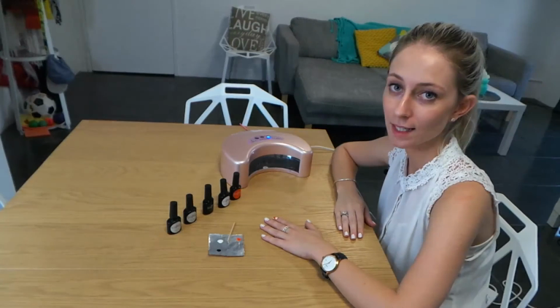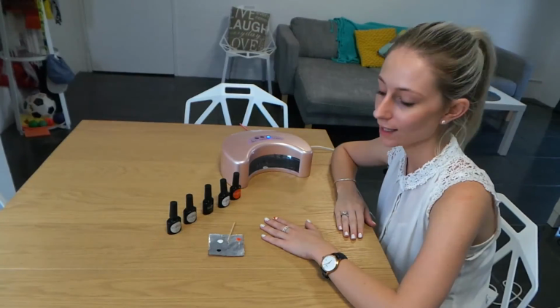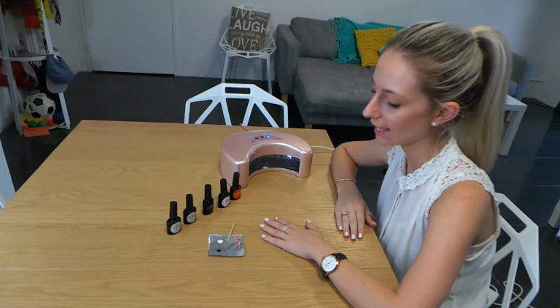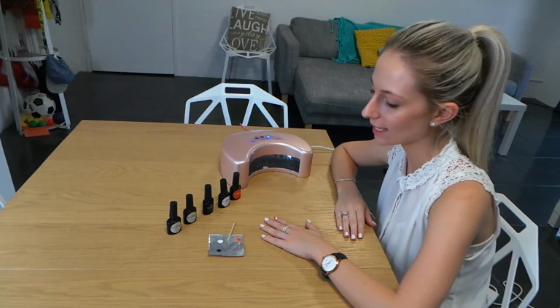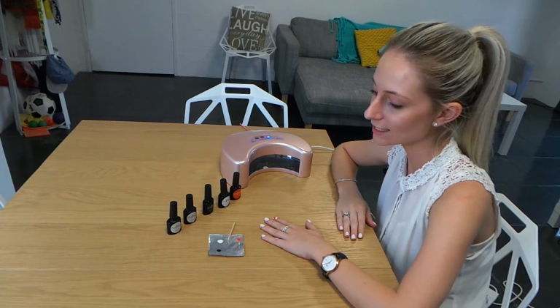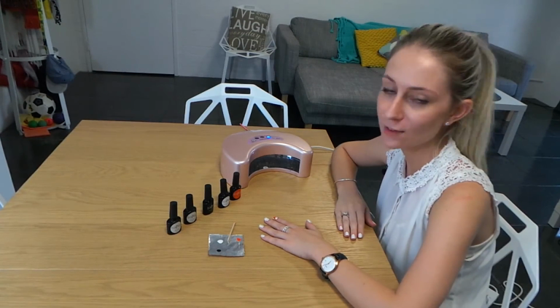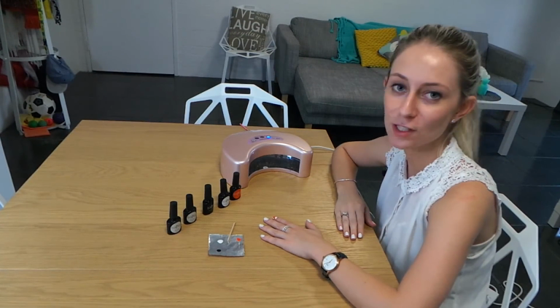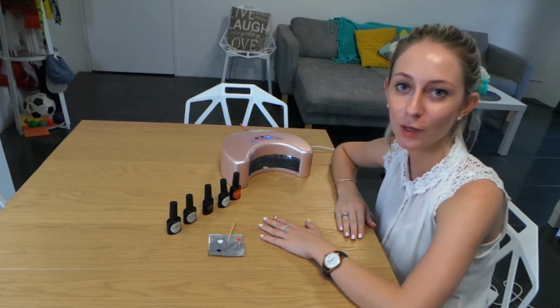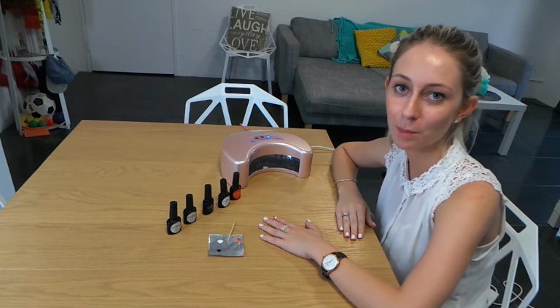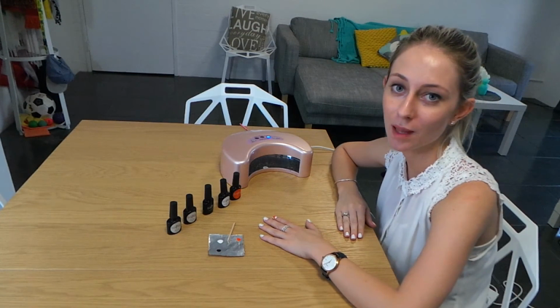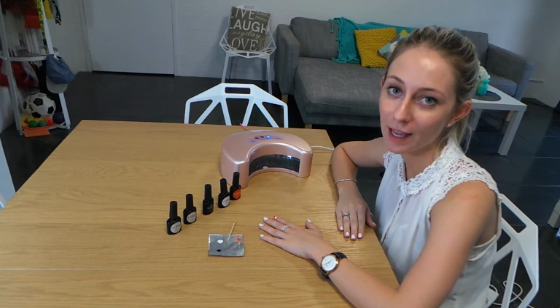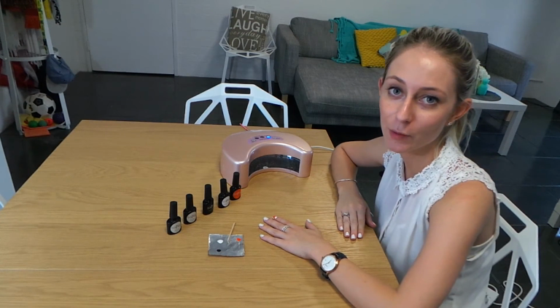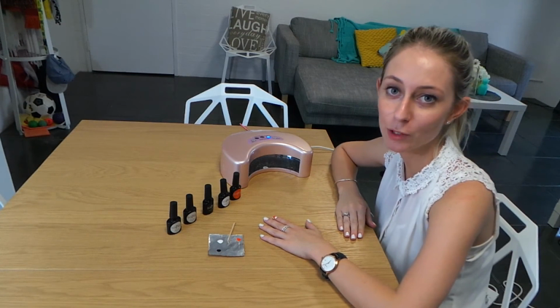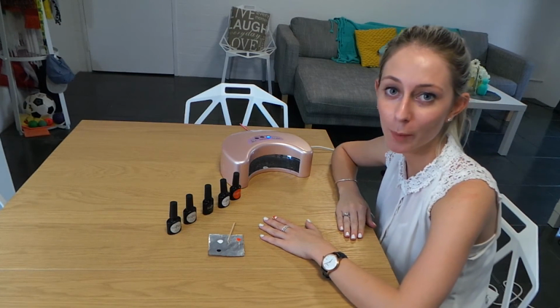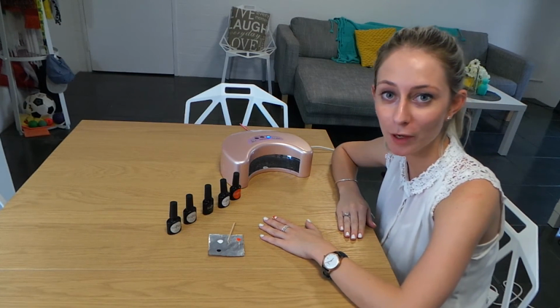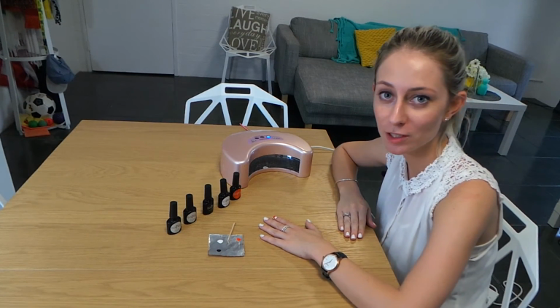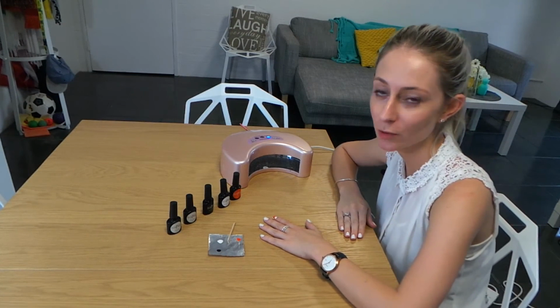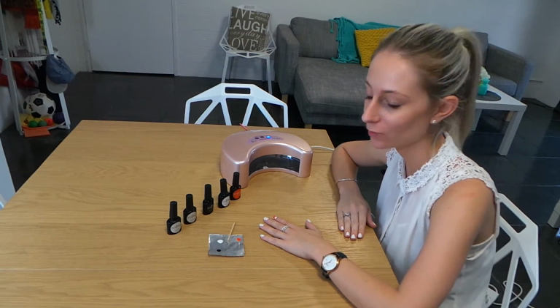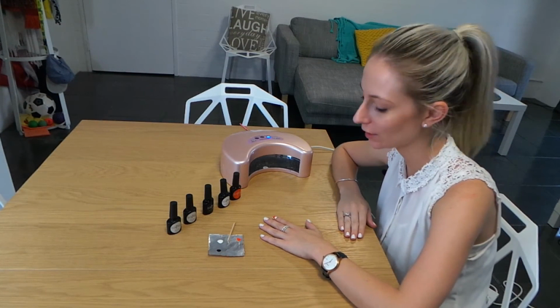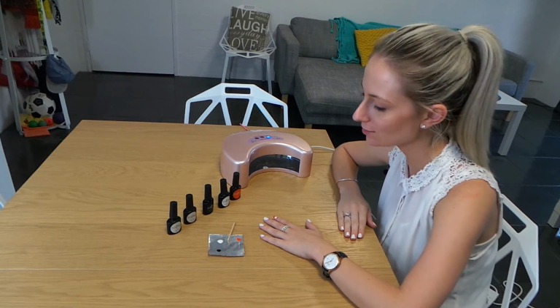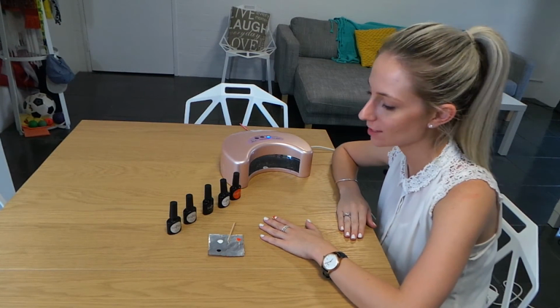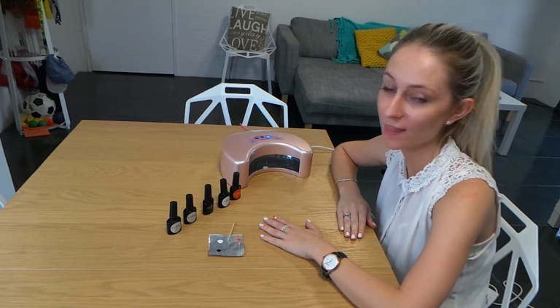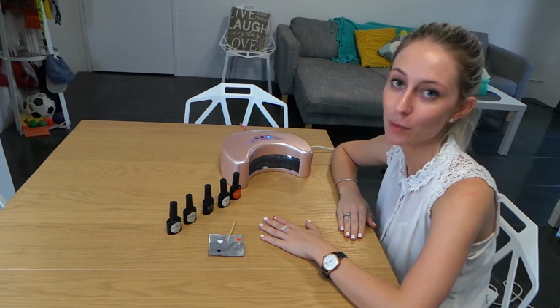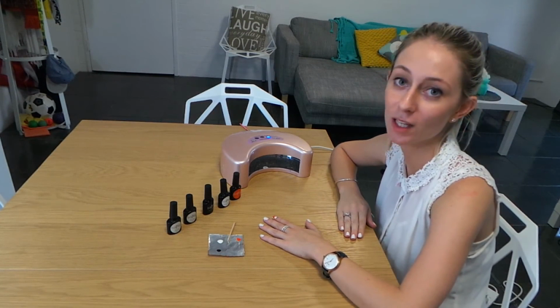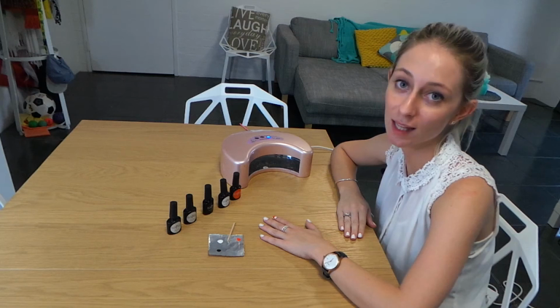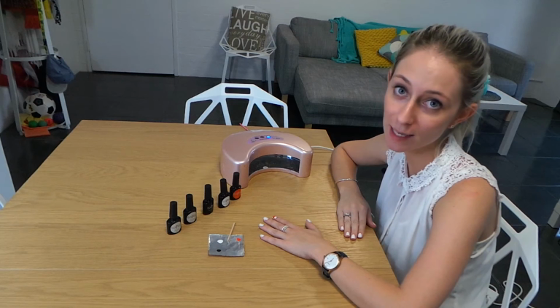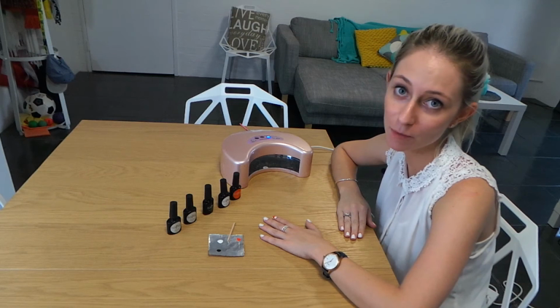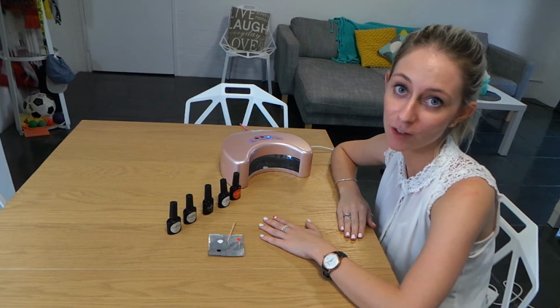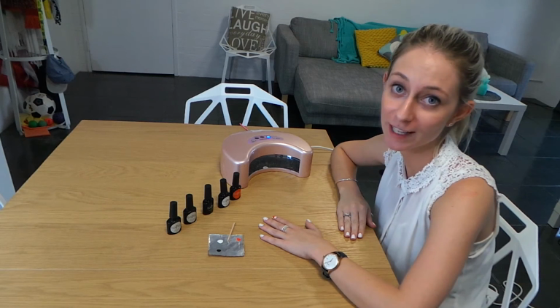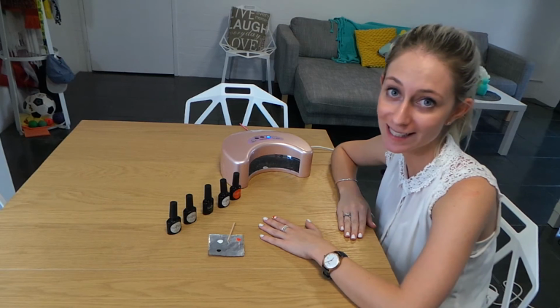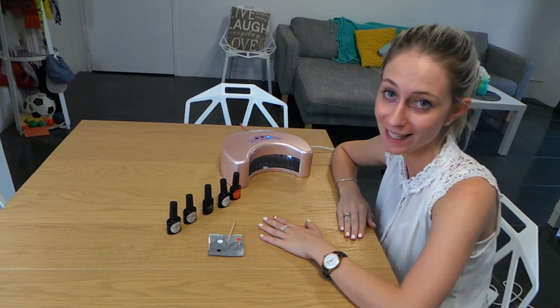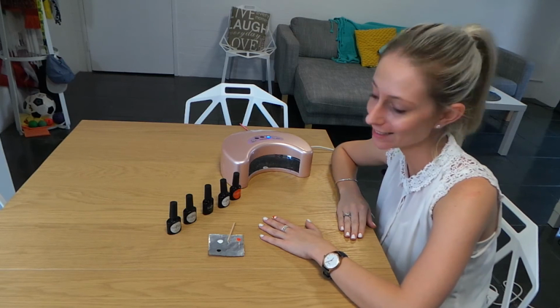And lastly you've just got to apply your top coat to all of your nails, and then put in the lamp for 90 seconds.